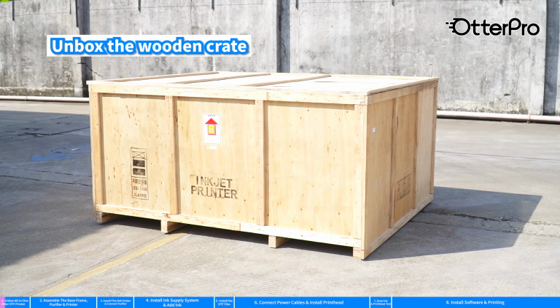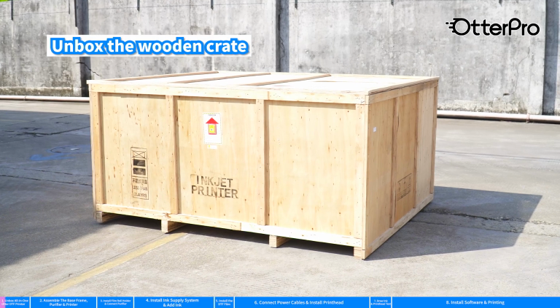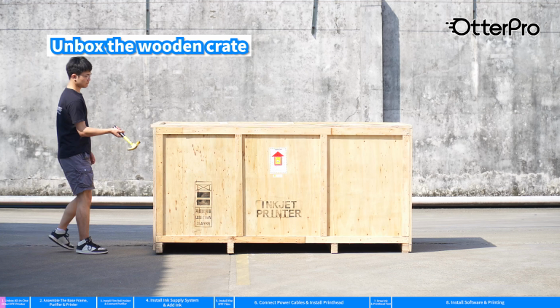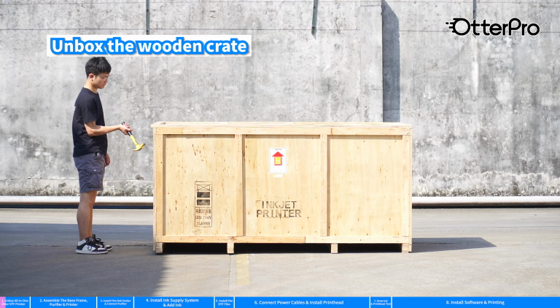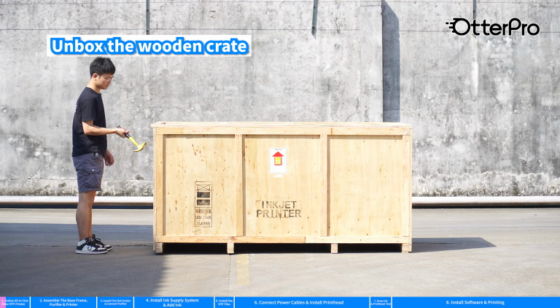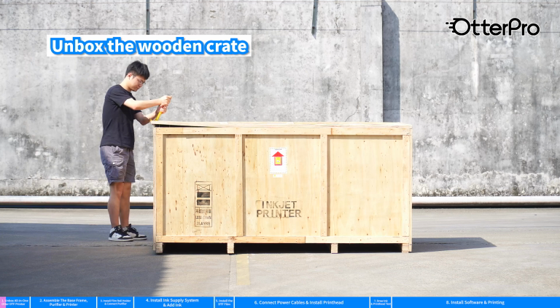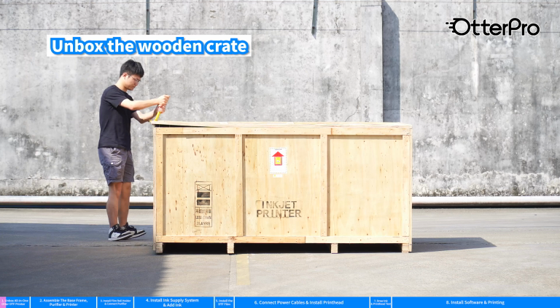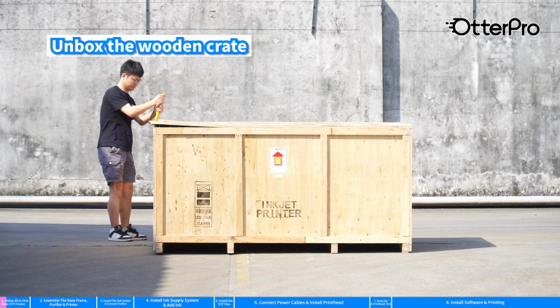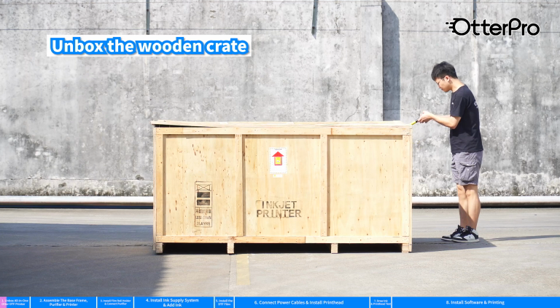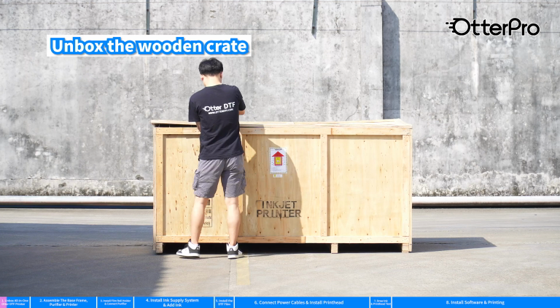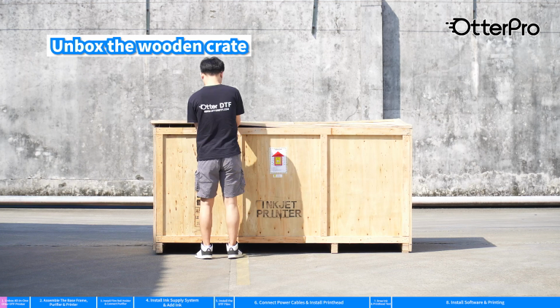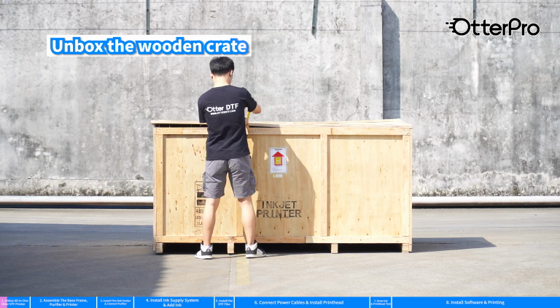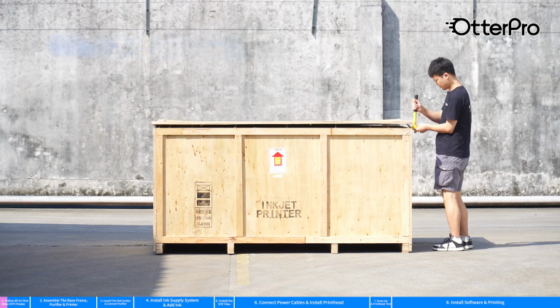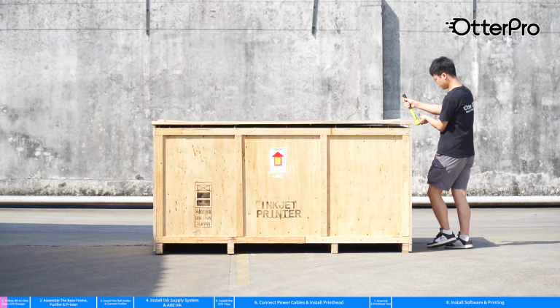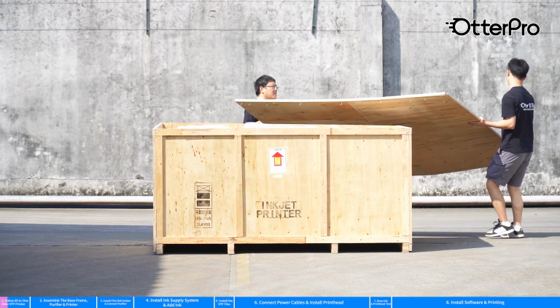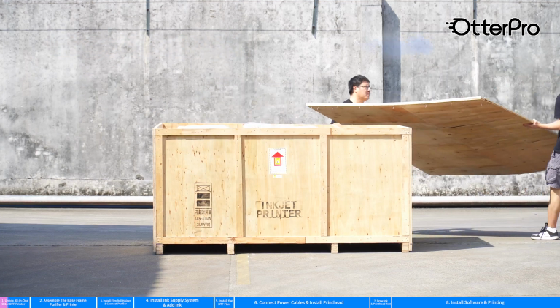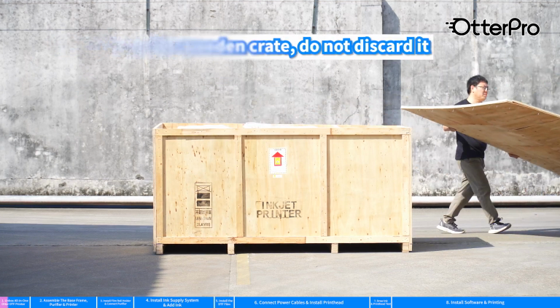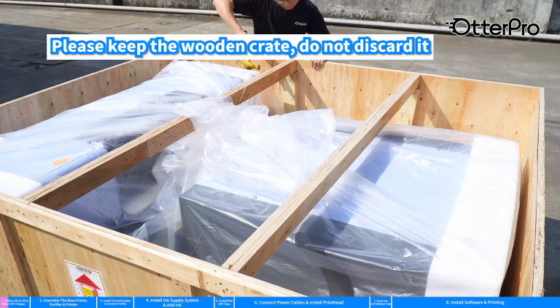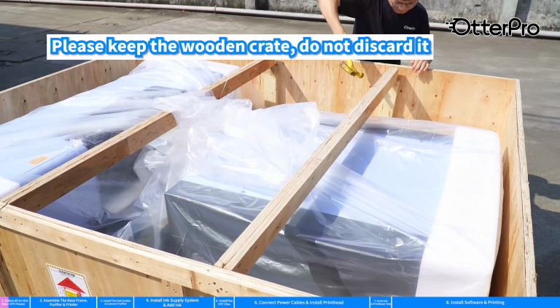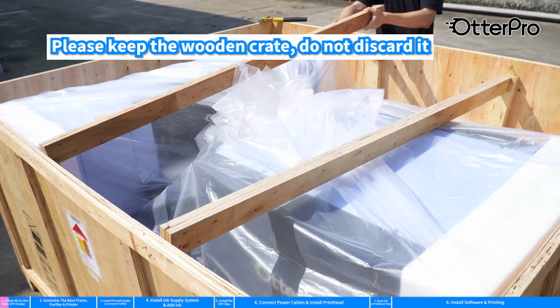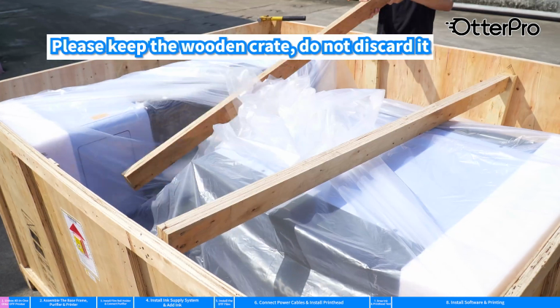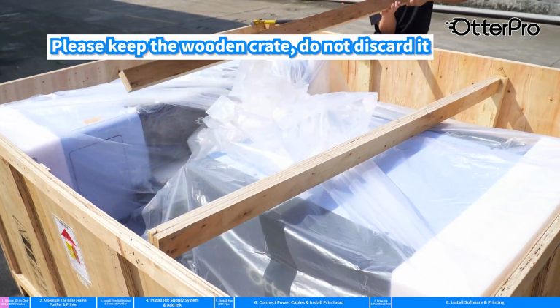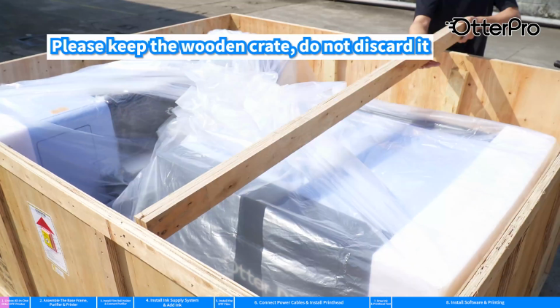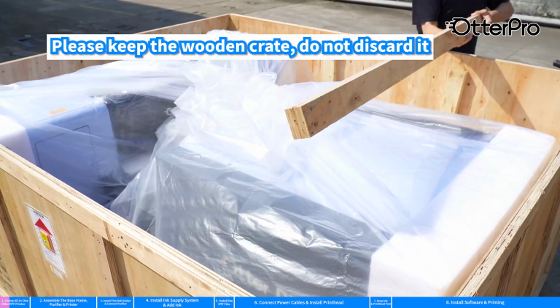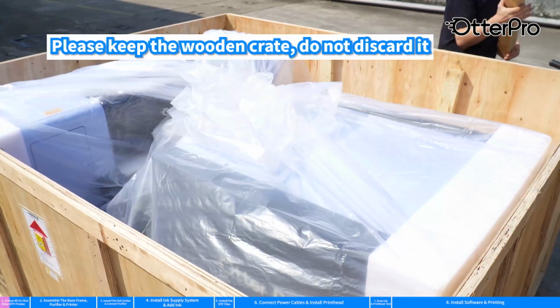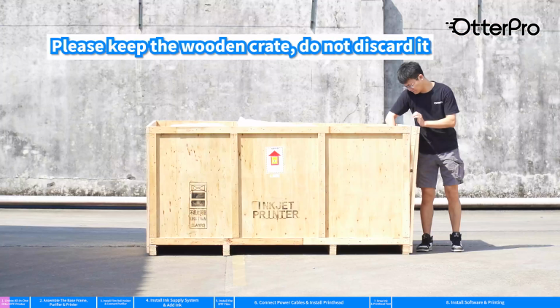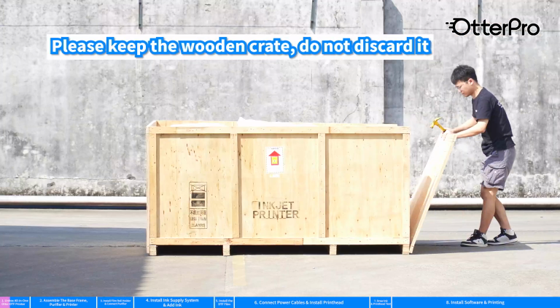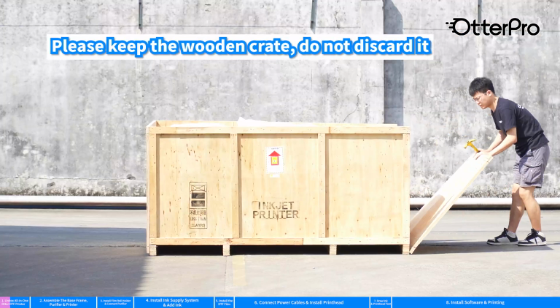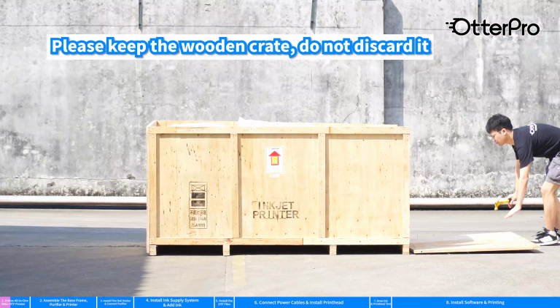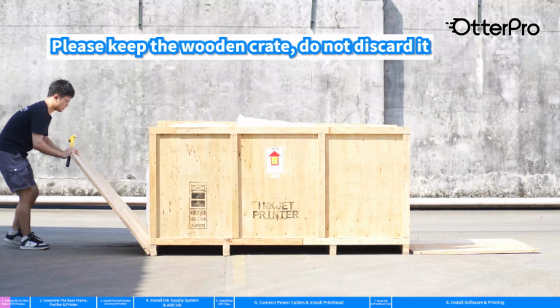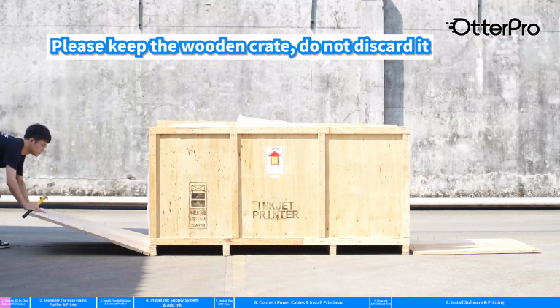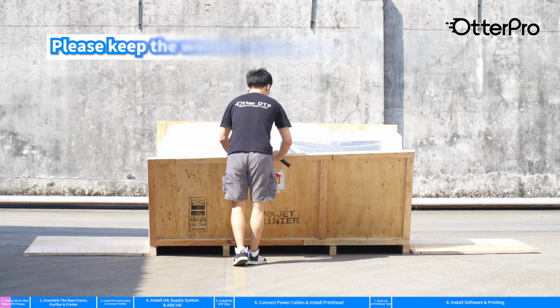Unbox the wooden crate. Please keep the wooden crate — do not discard it.